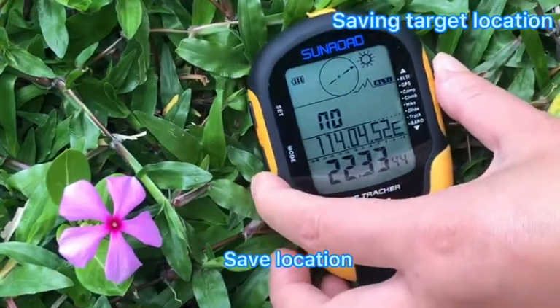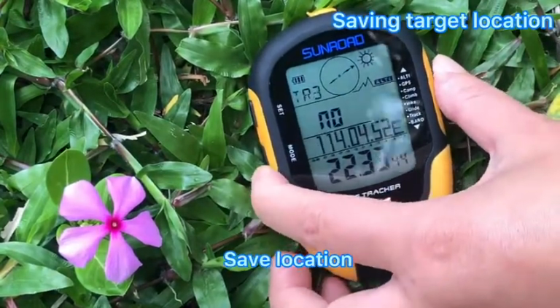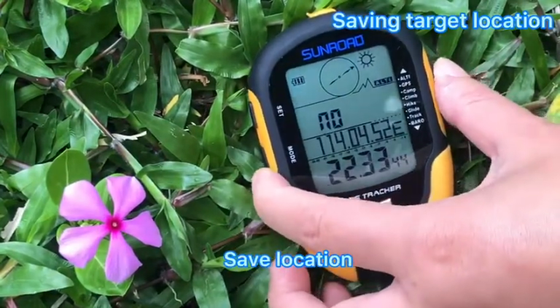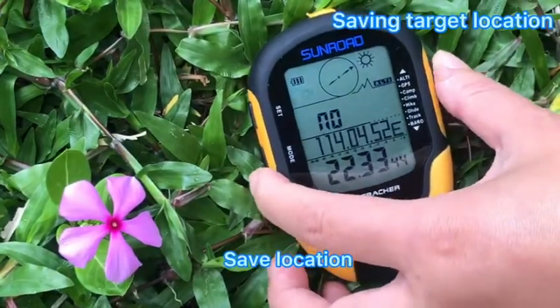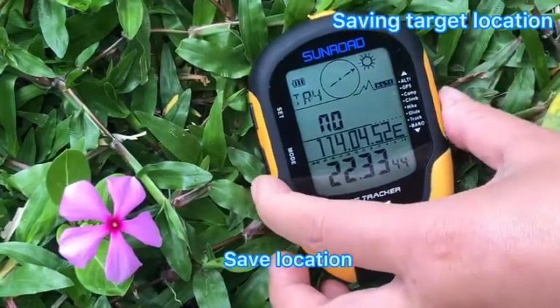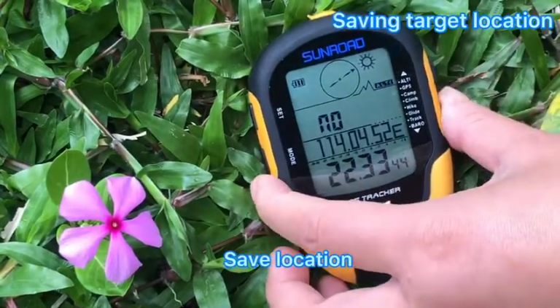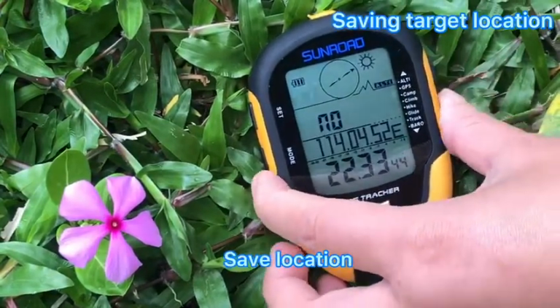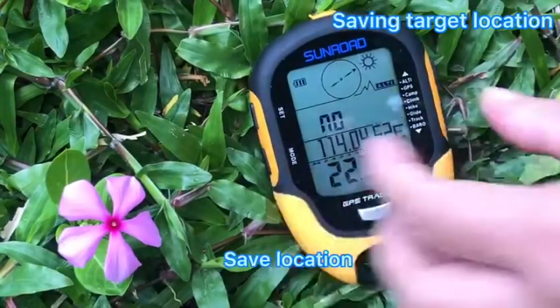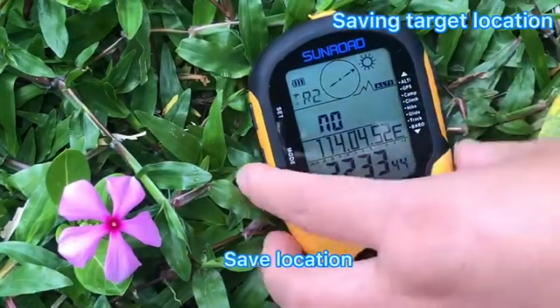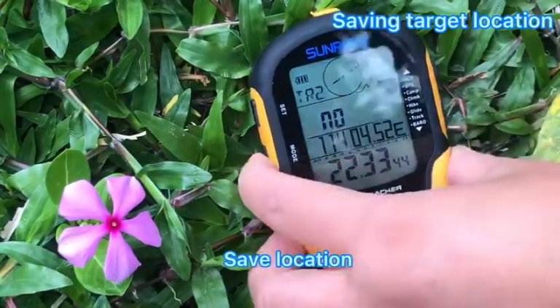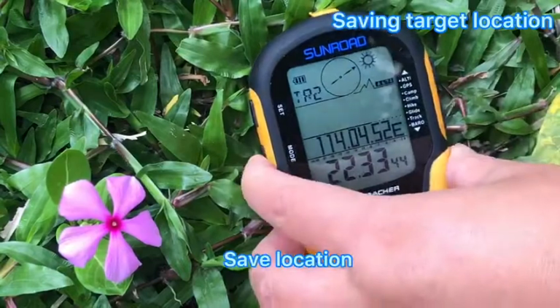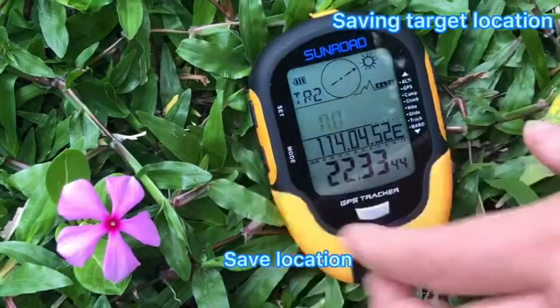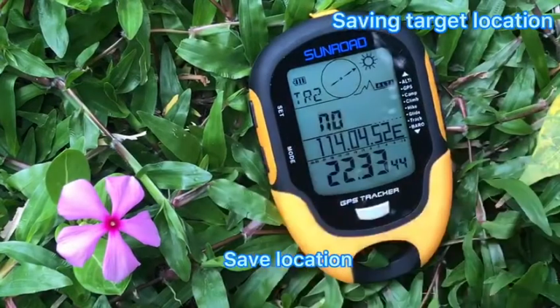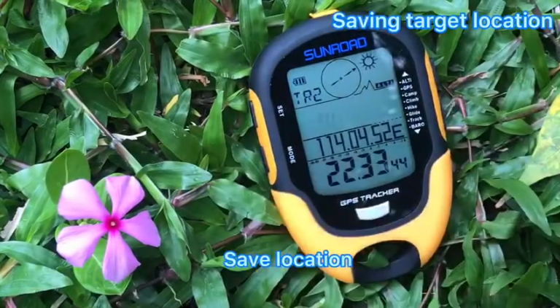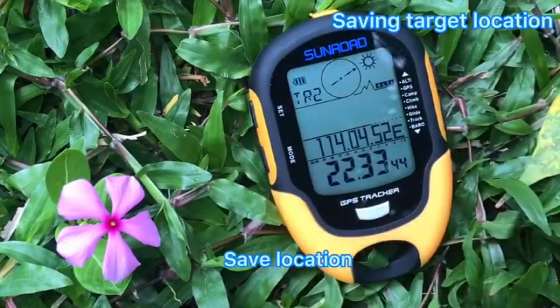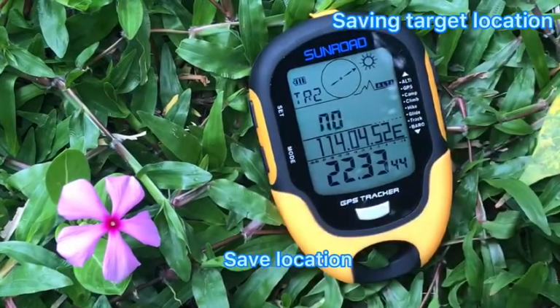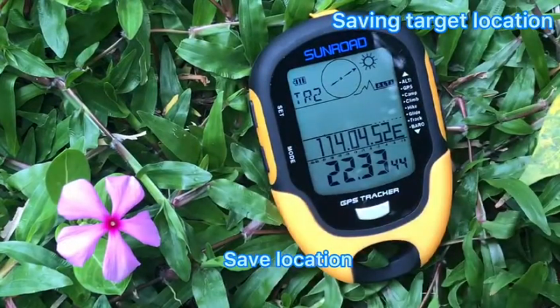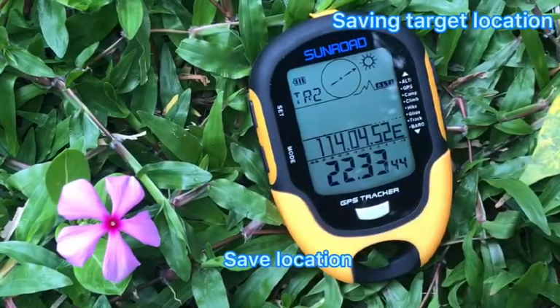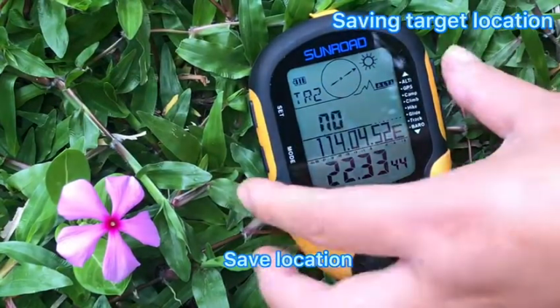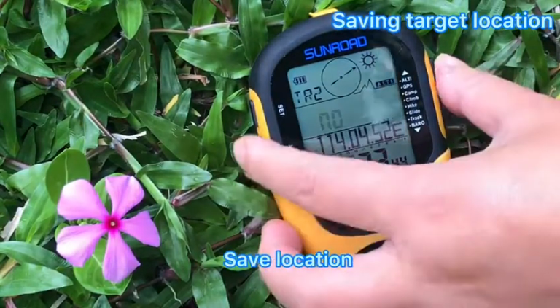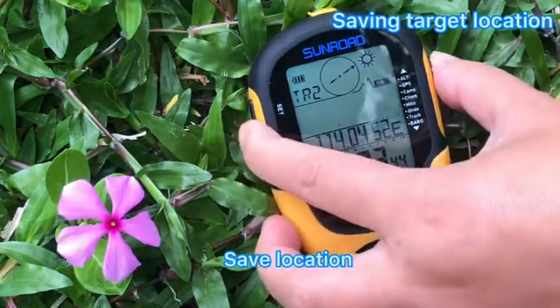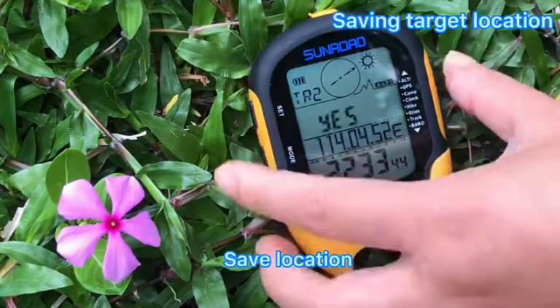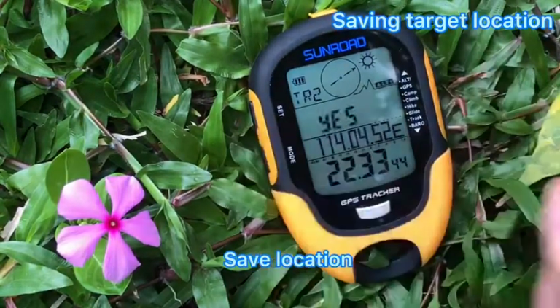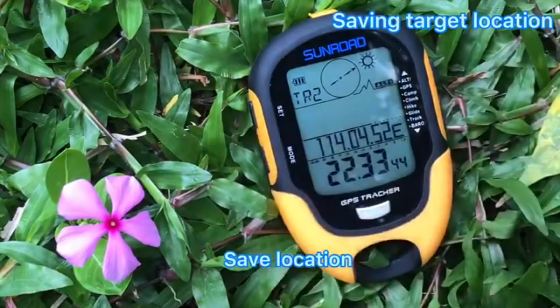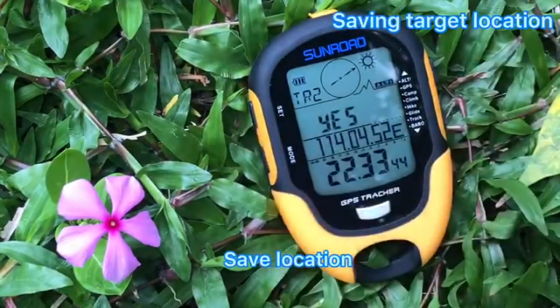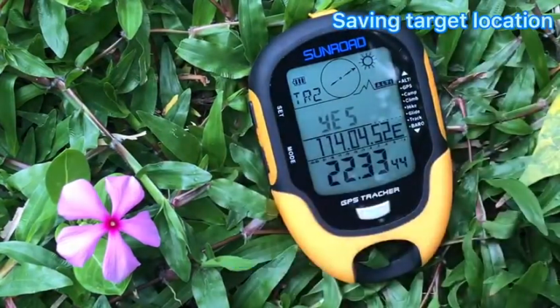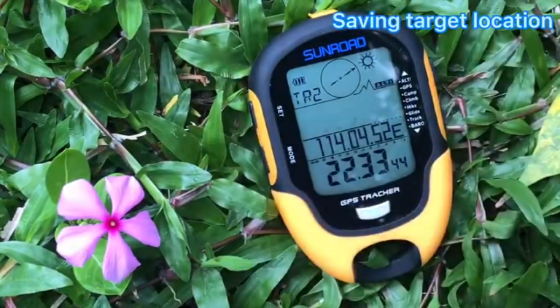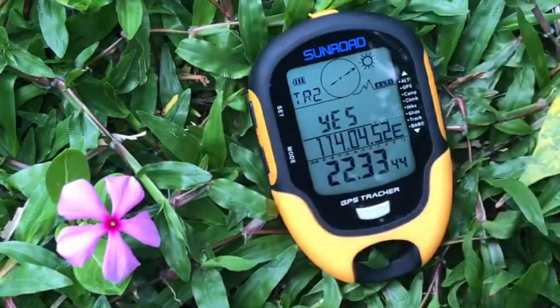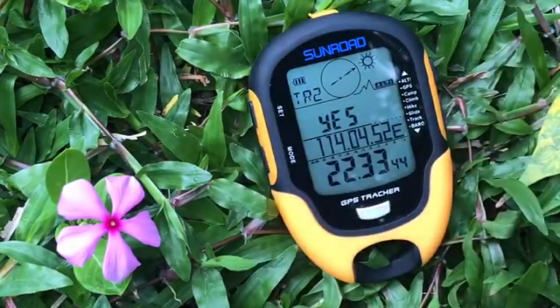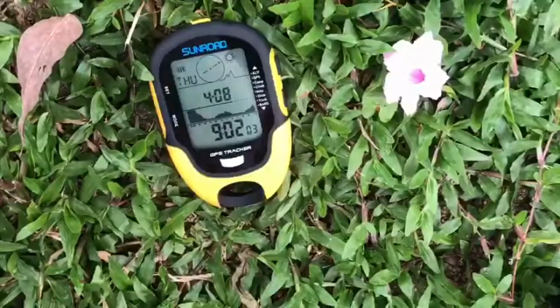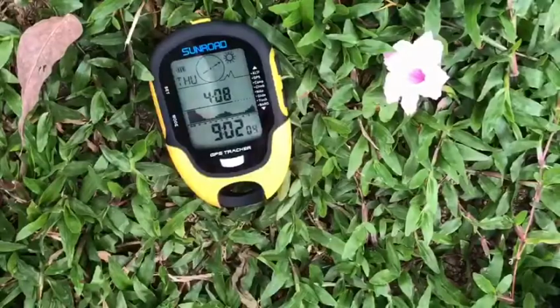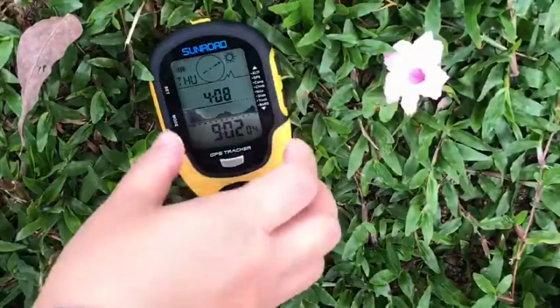You can select a saving tracking number and select YES to save the target location.